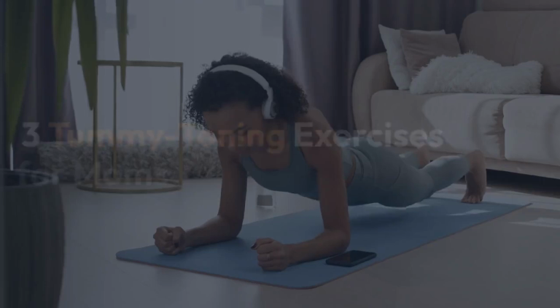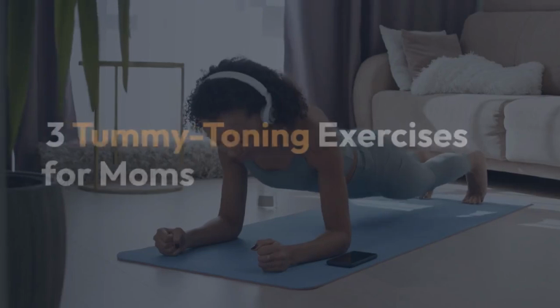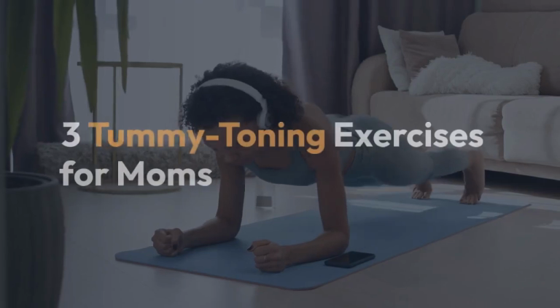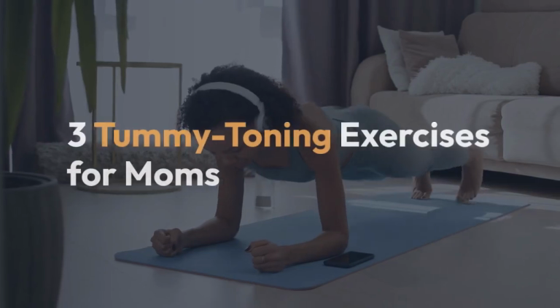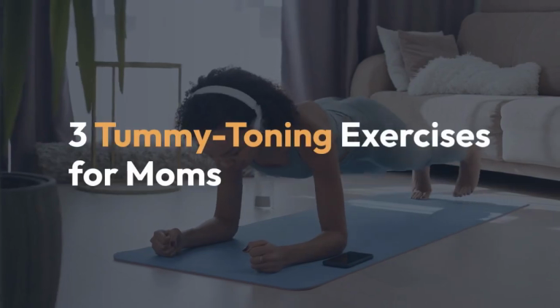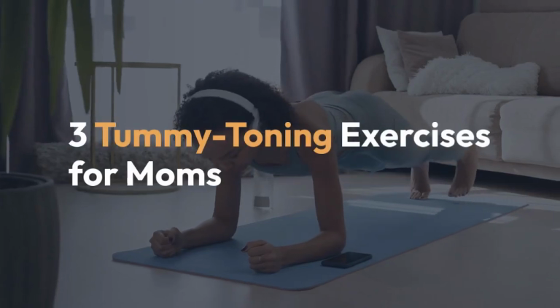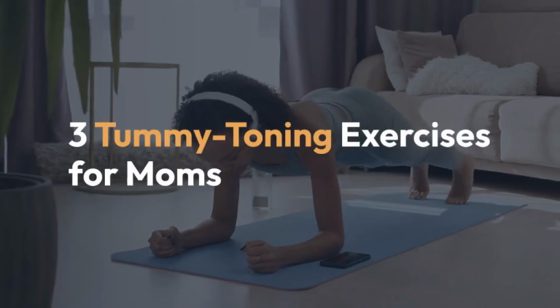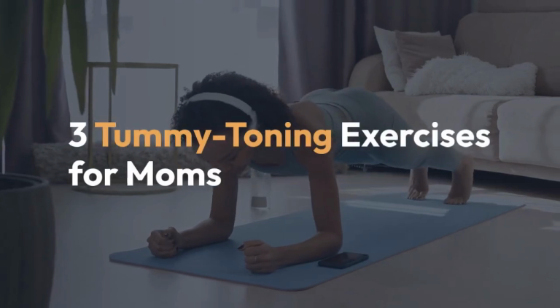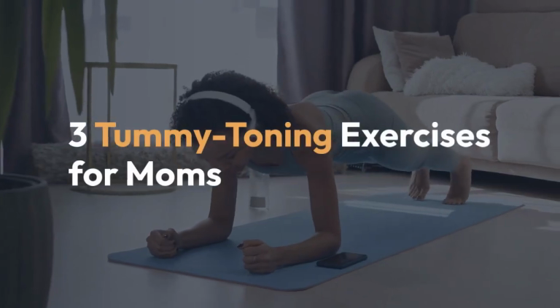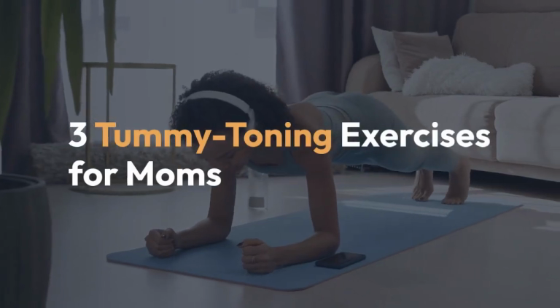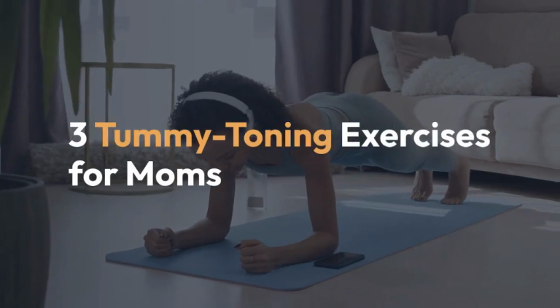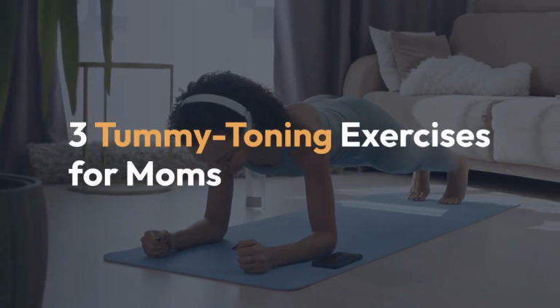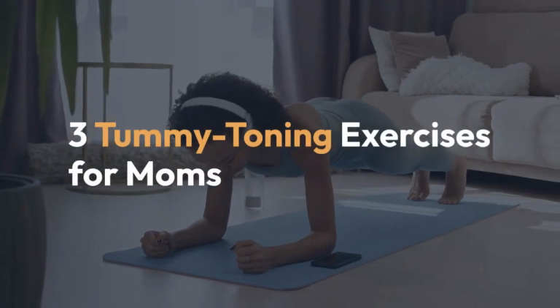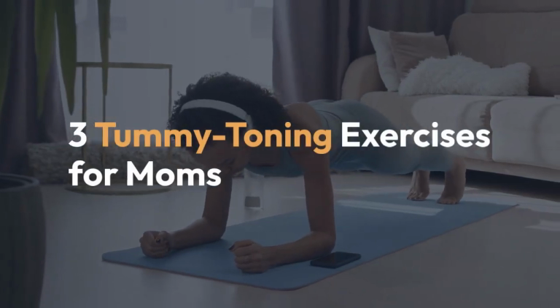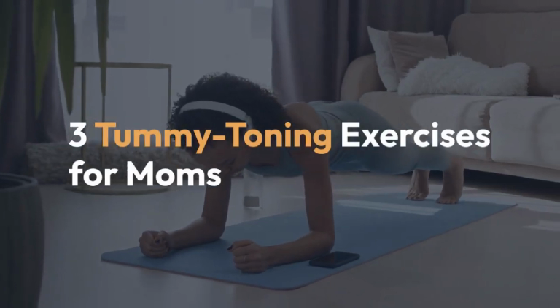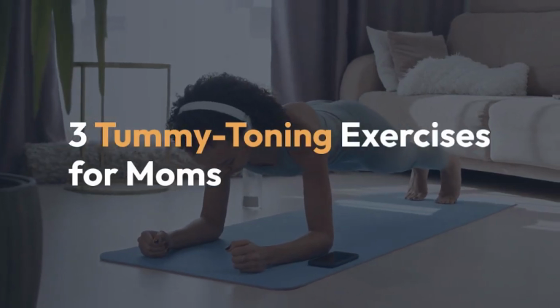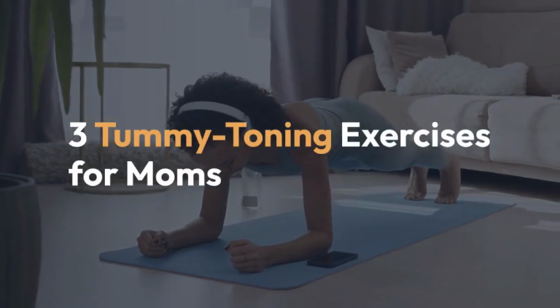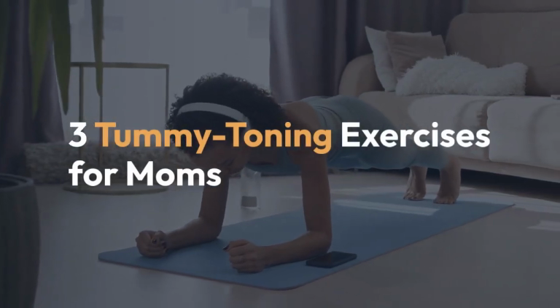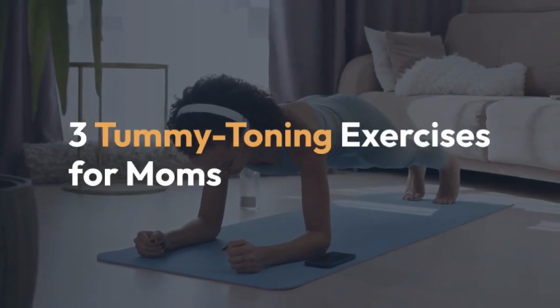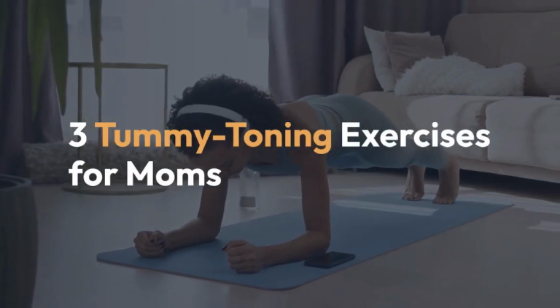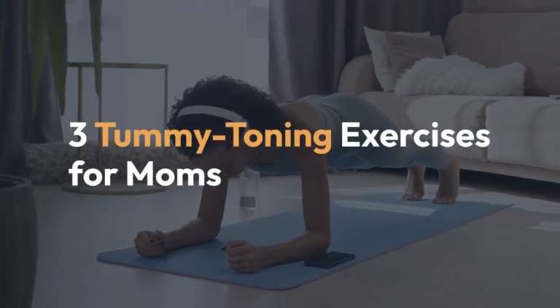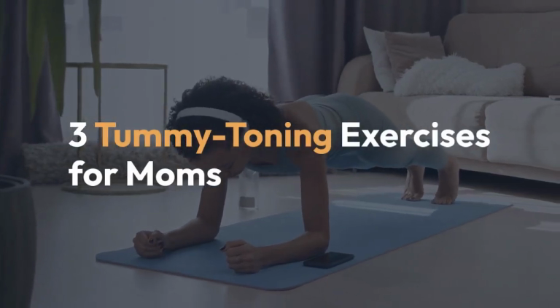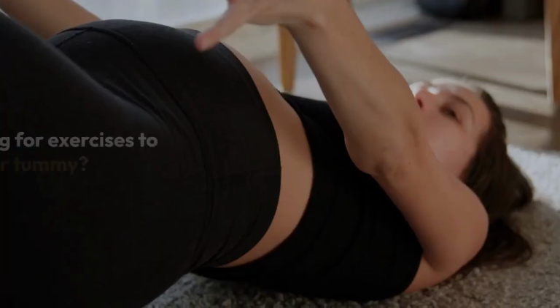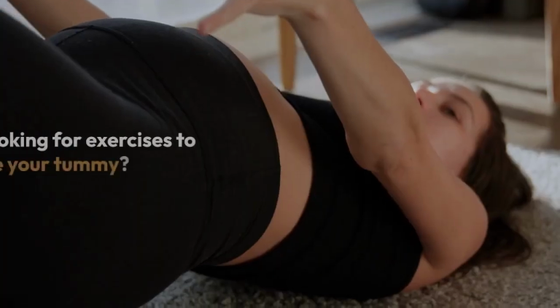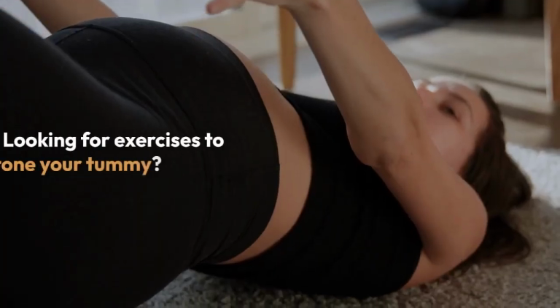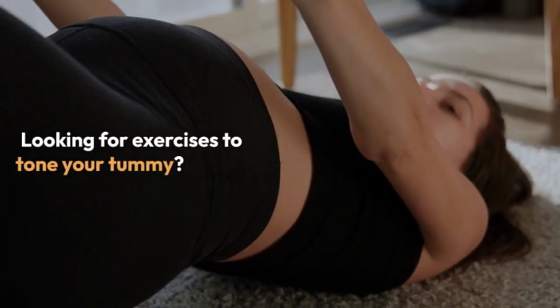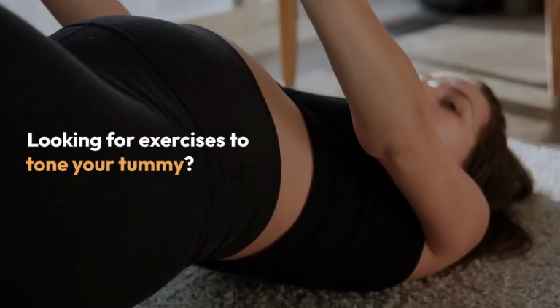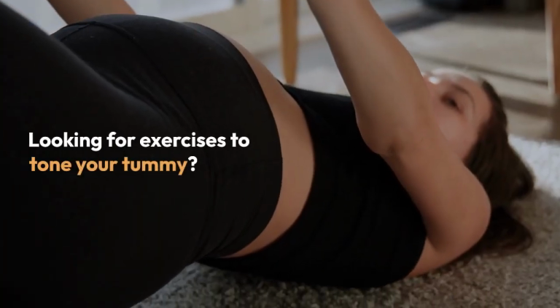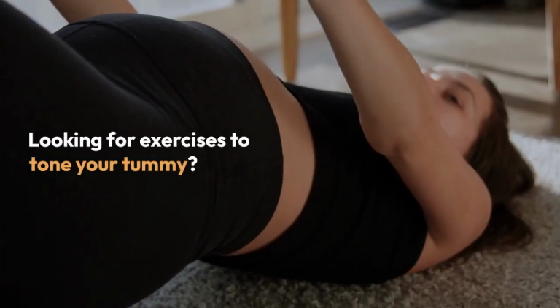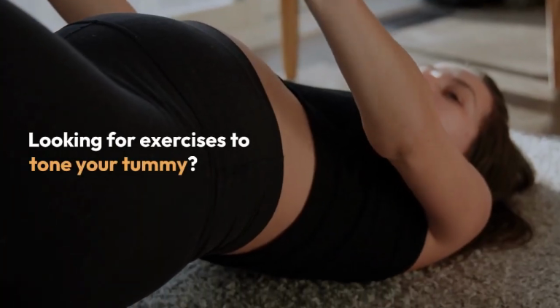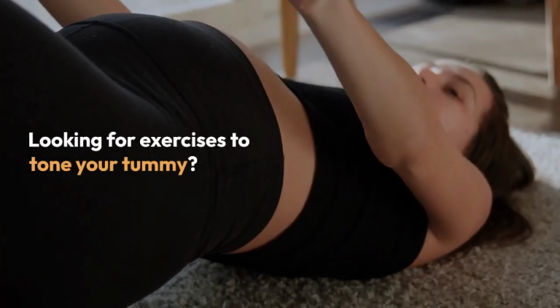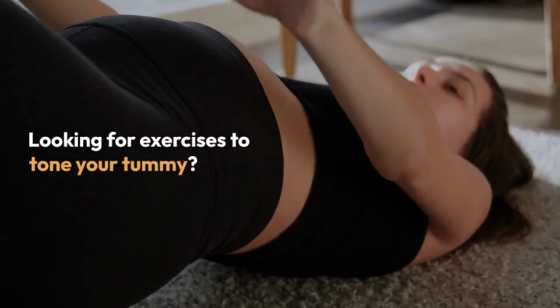3 Tummy Toning Exercises for Moms. Looking for exercises to tone your tummy?